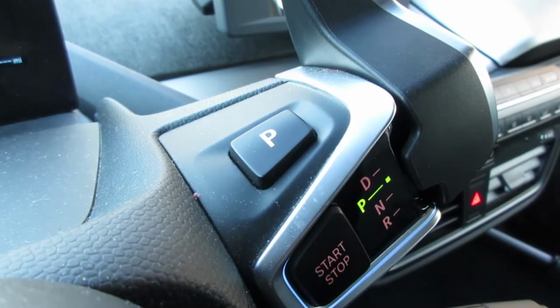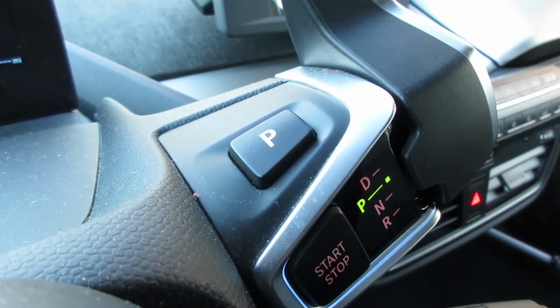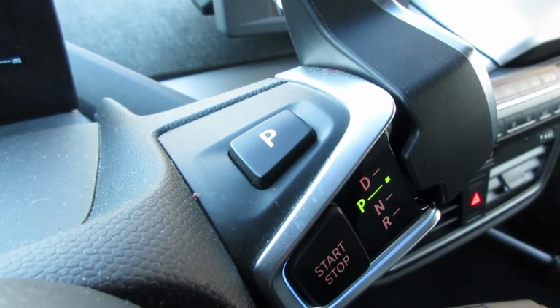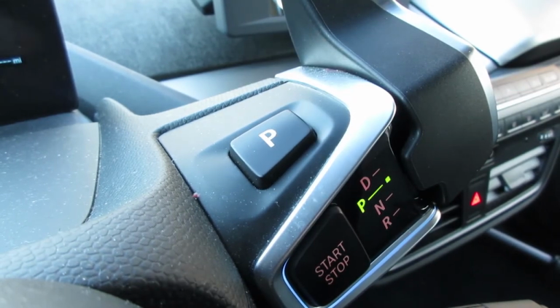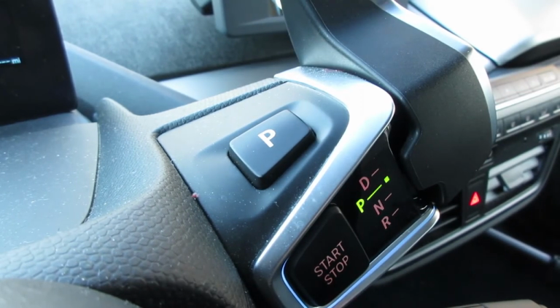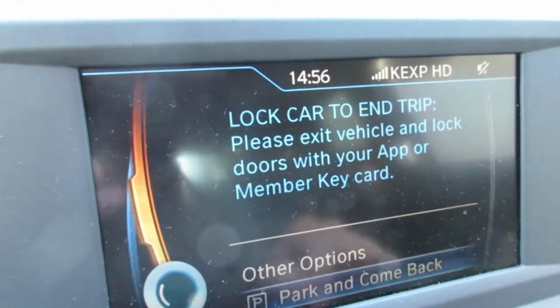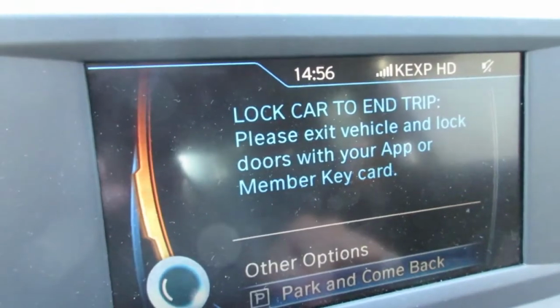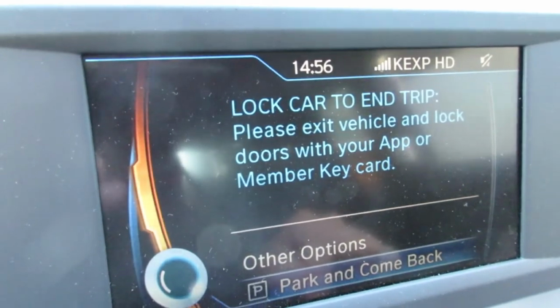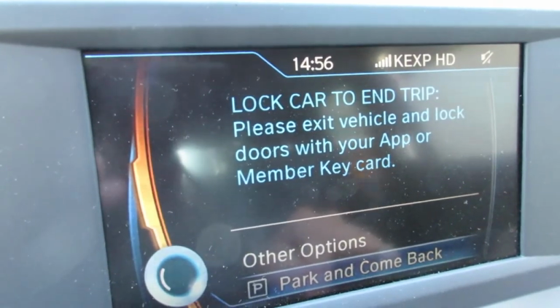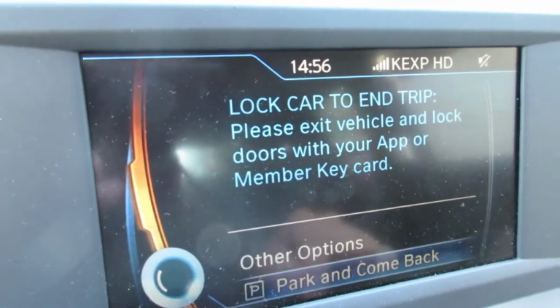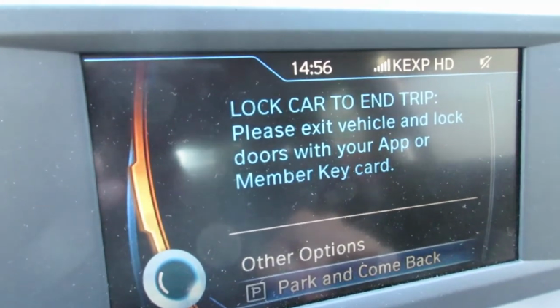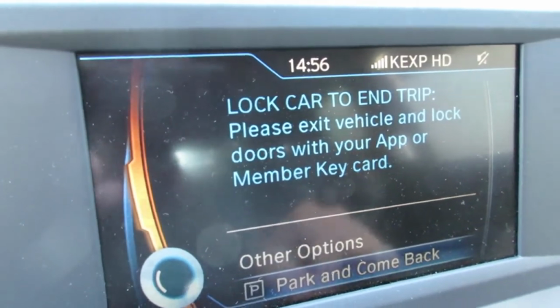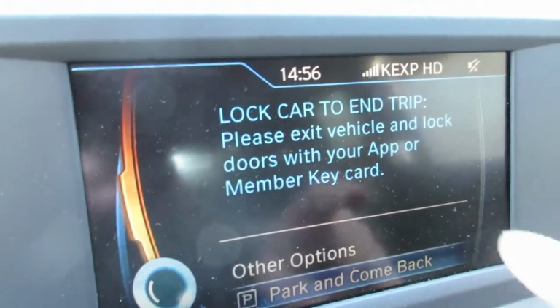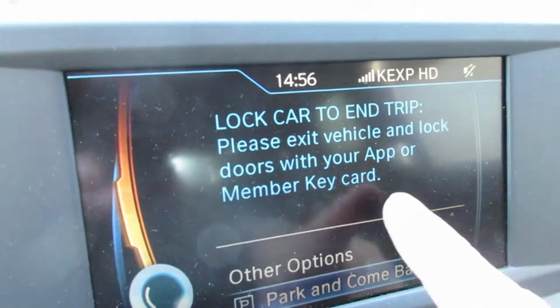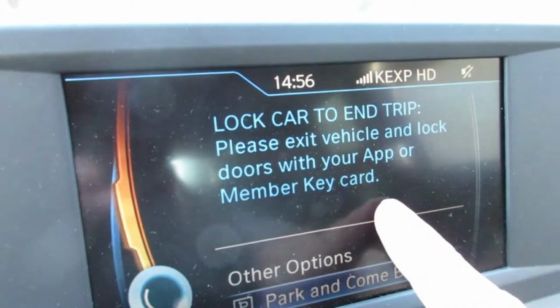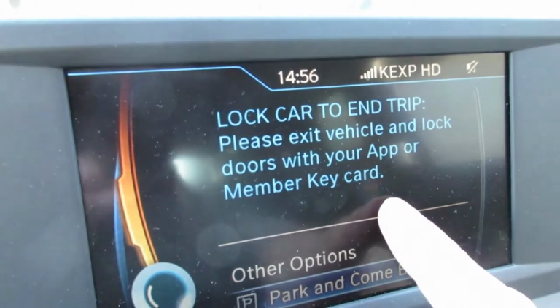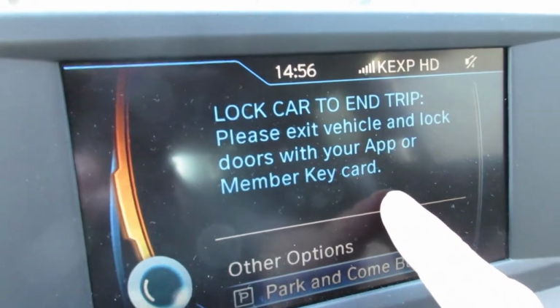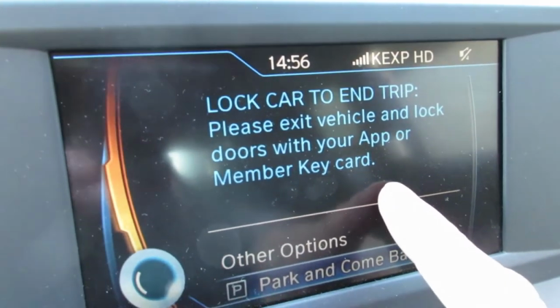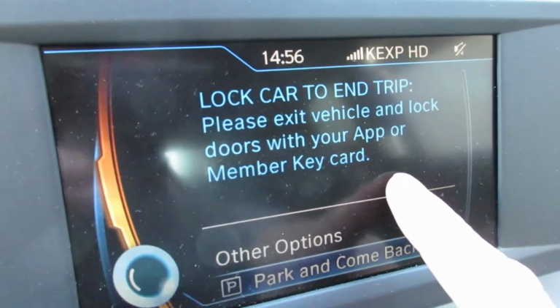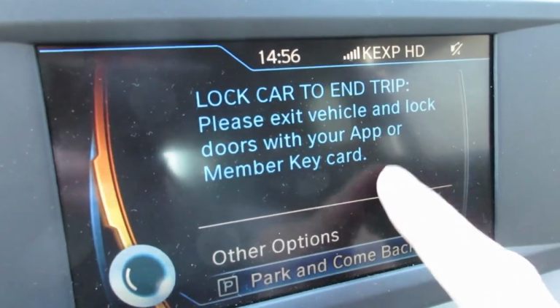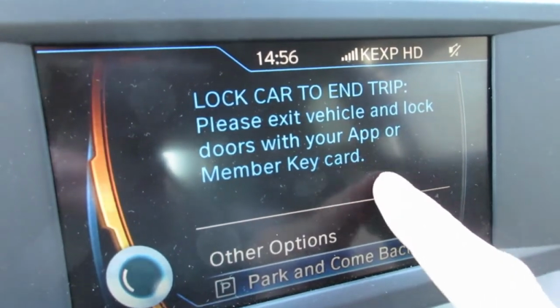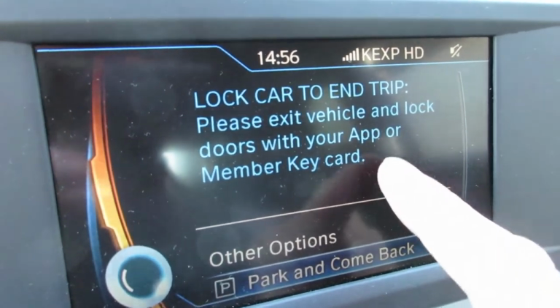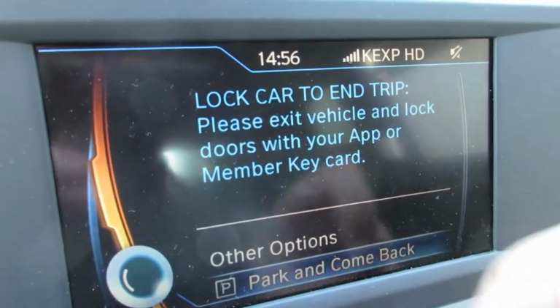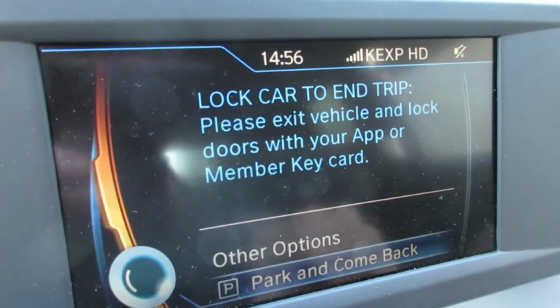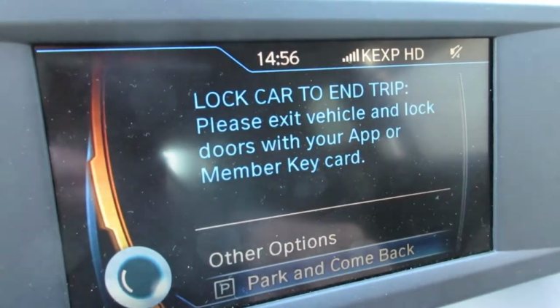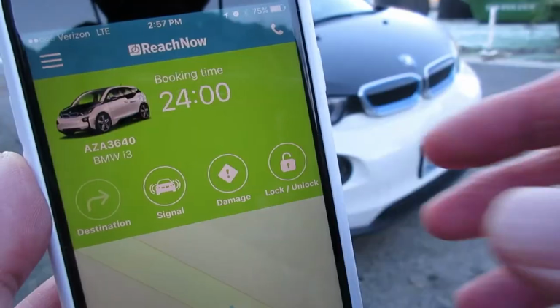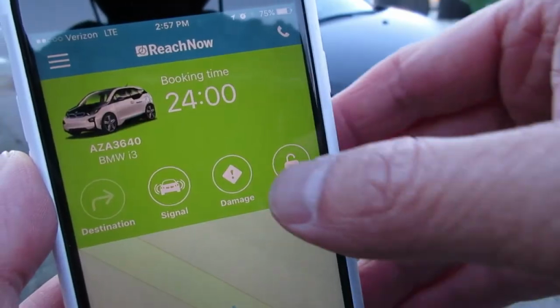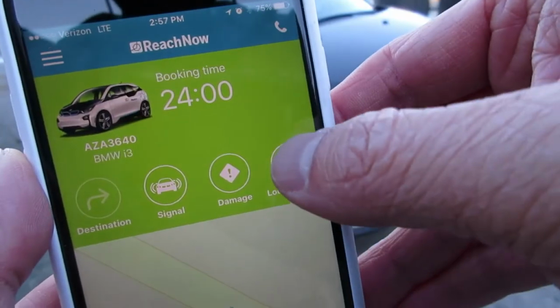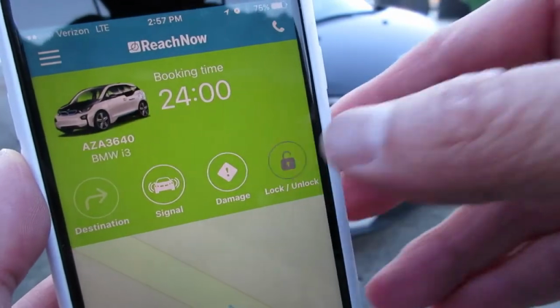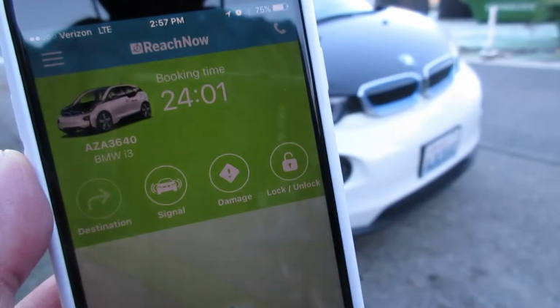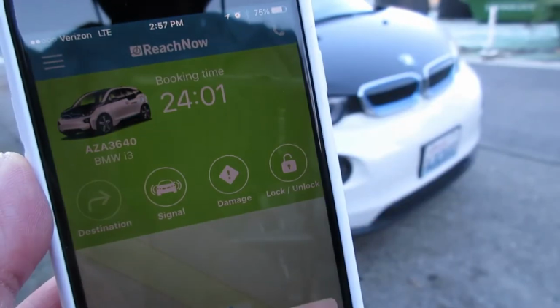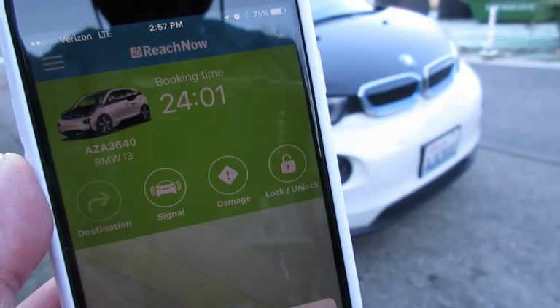To end the rental, find a parking spot and use the Reach Now app to finish. When all your belongings are out of the car, tap lock and your rental will end.